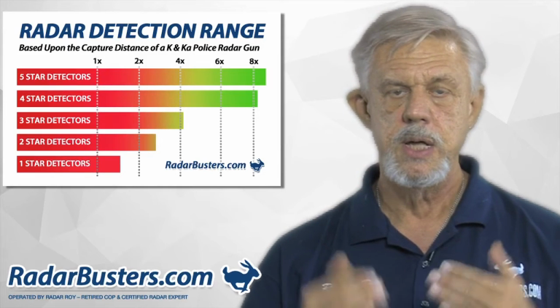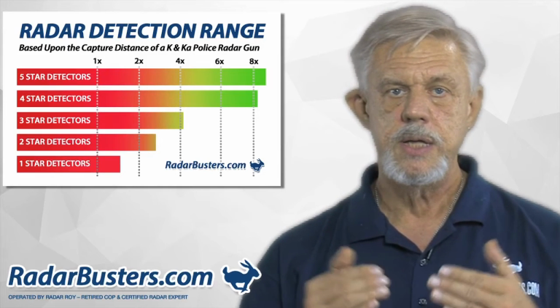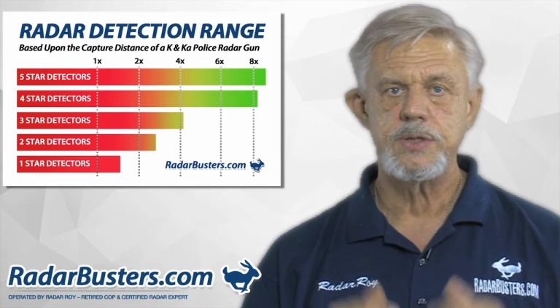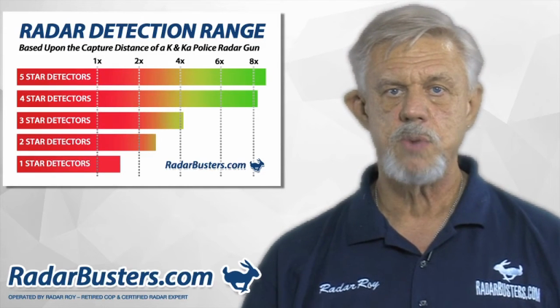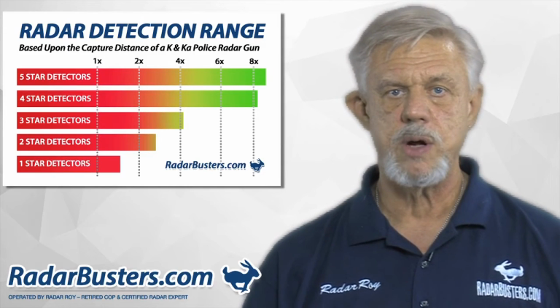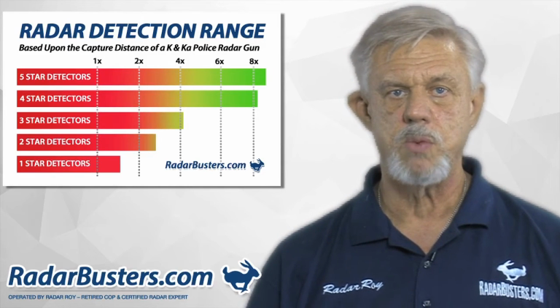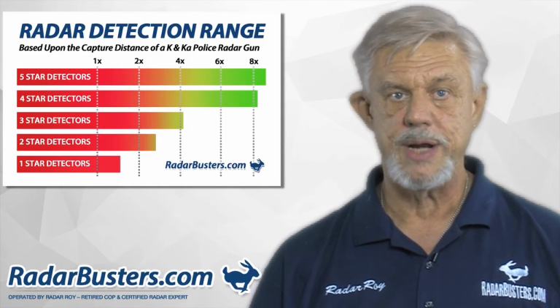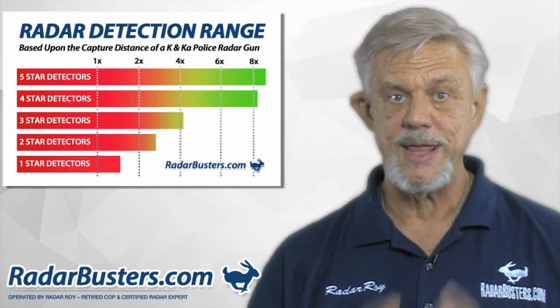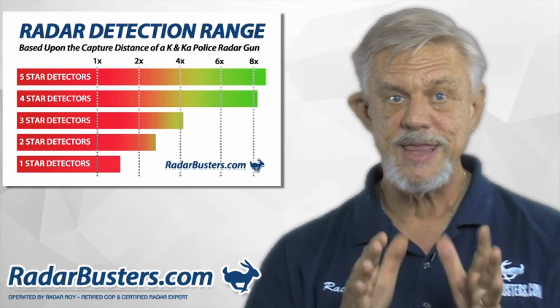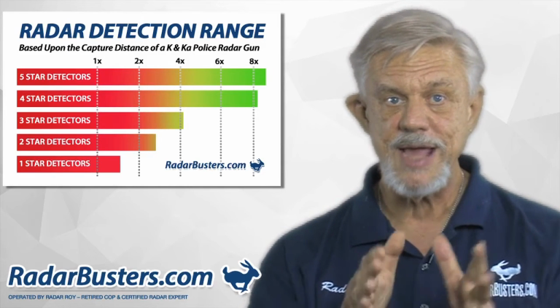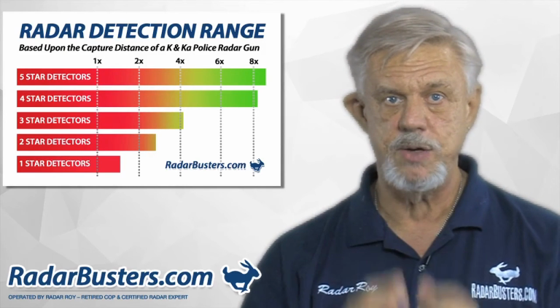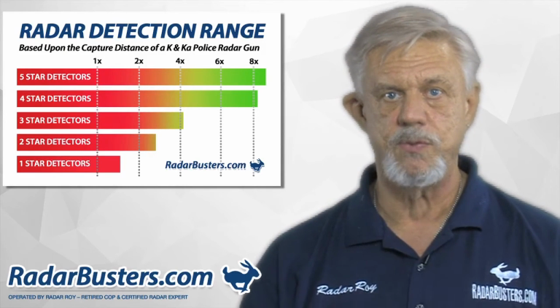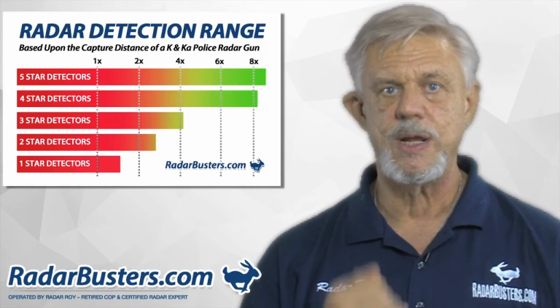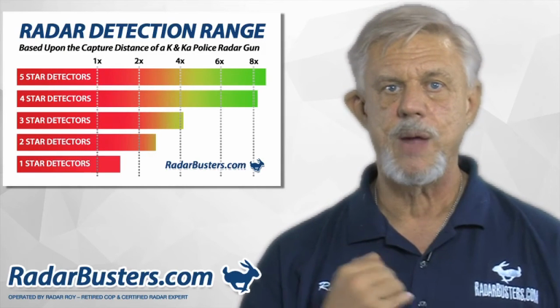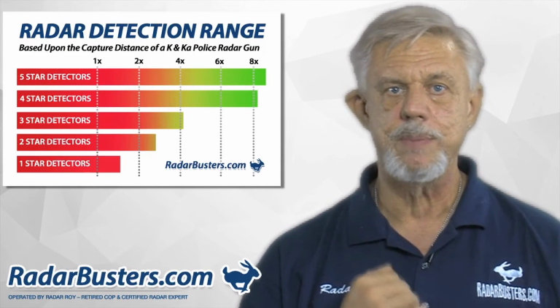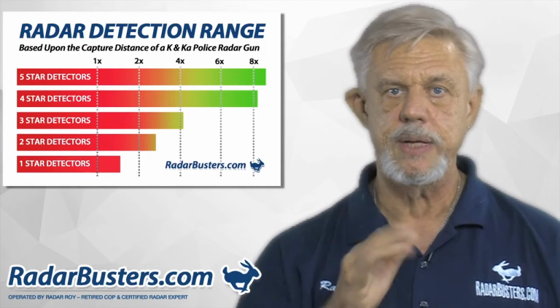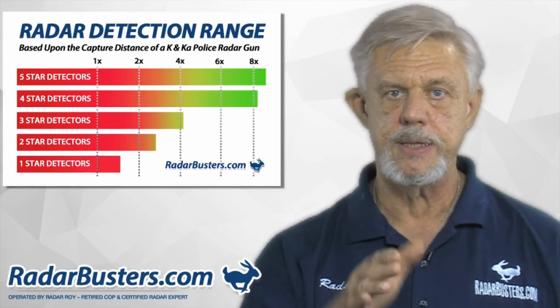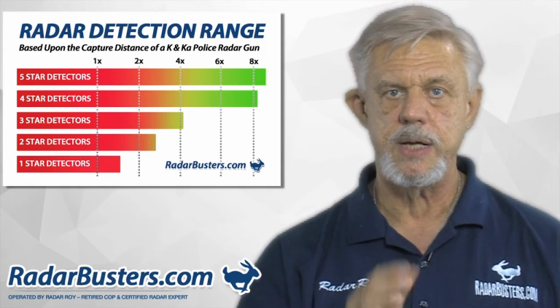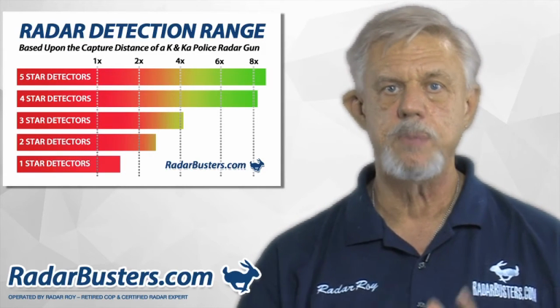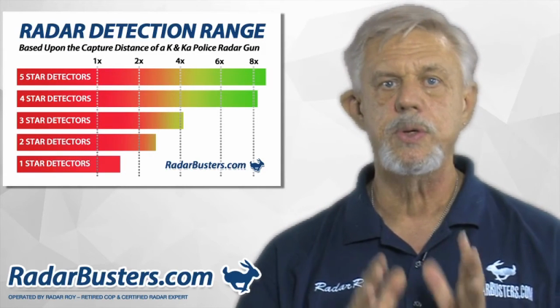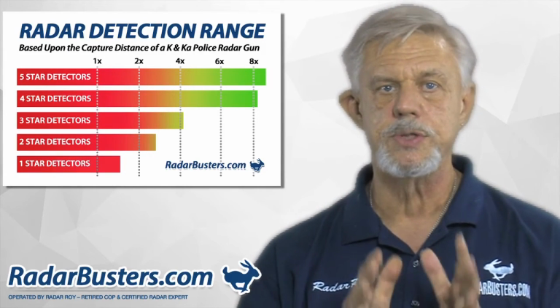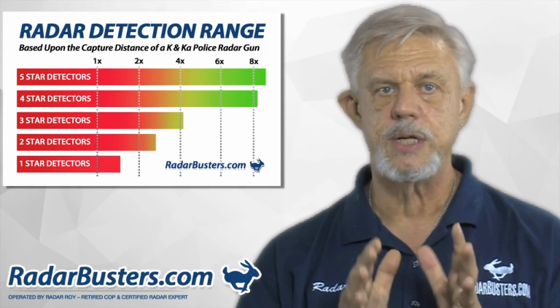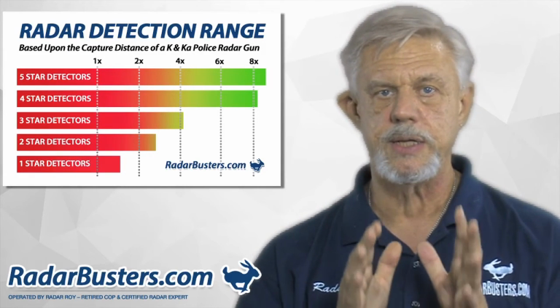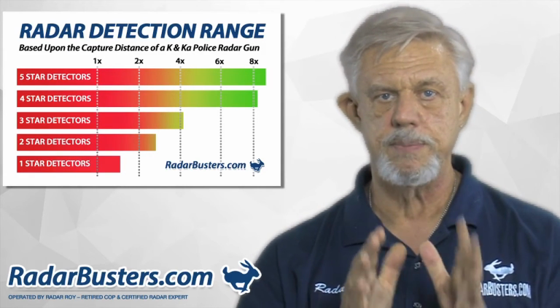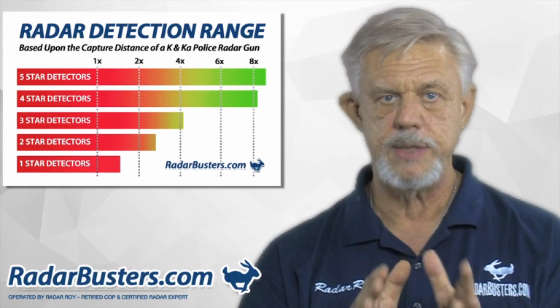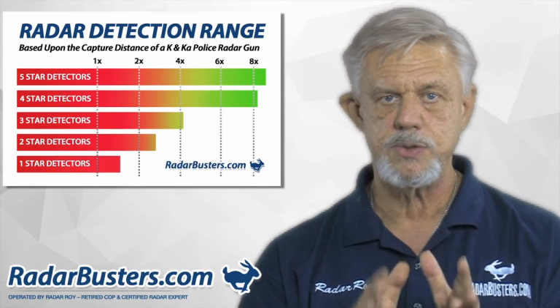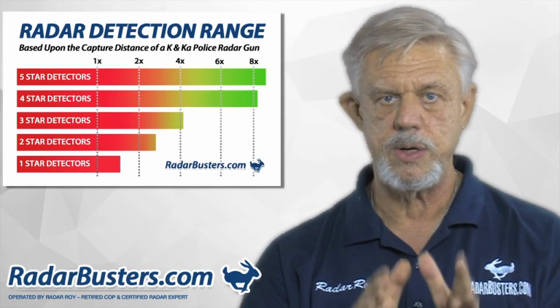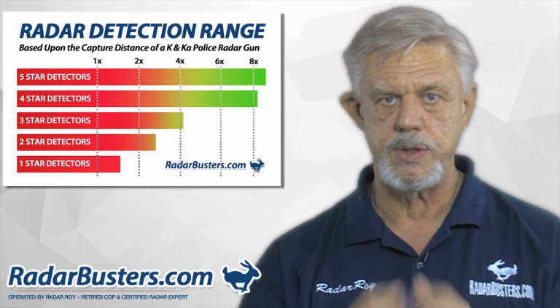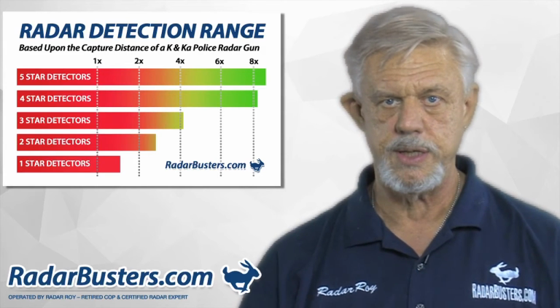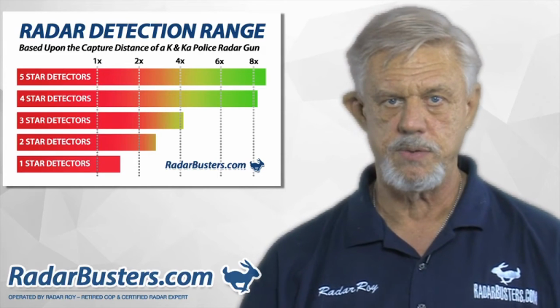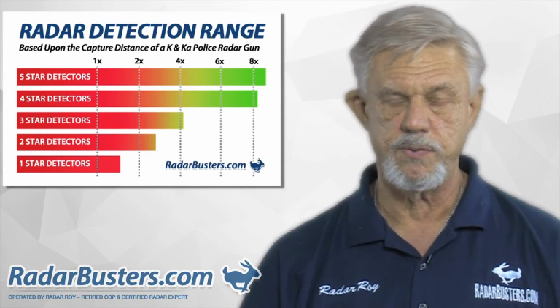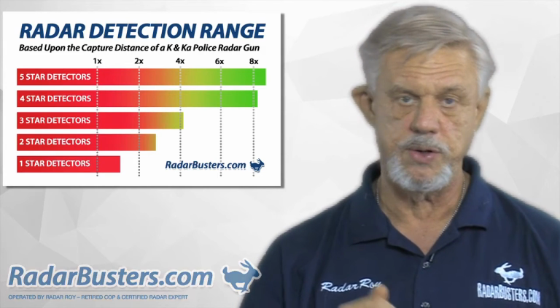This is Radar Roy and I thank you for allowing me to help you select the best radar detector for you.